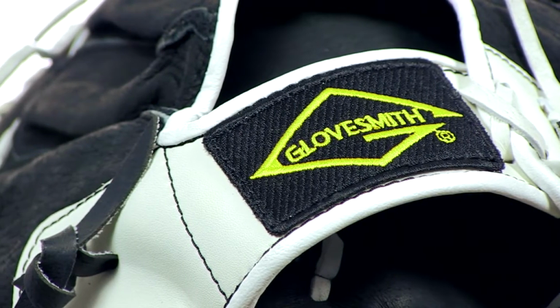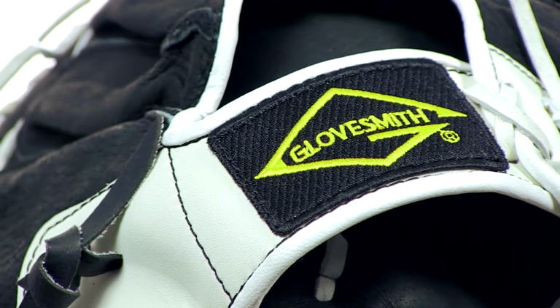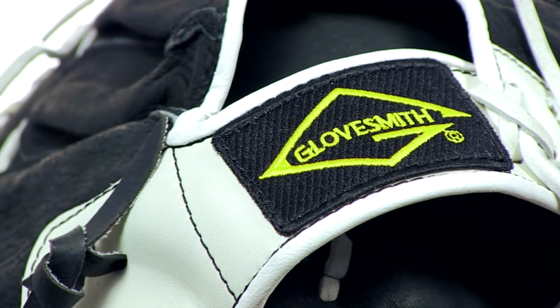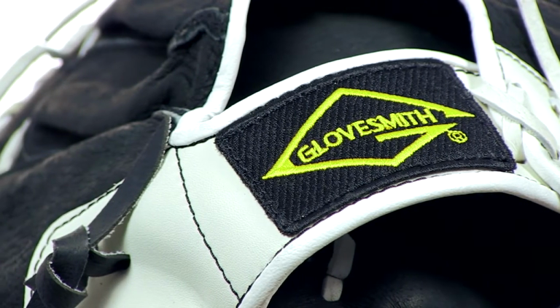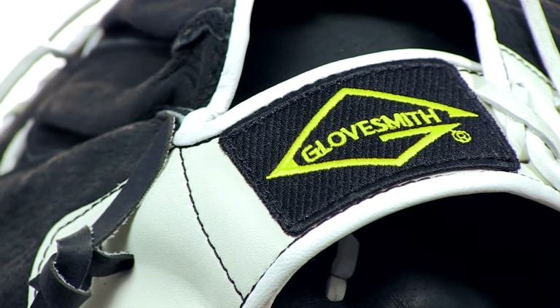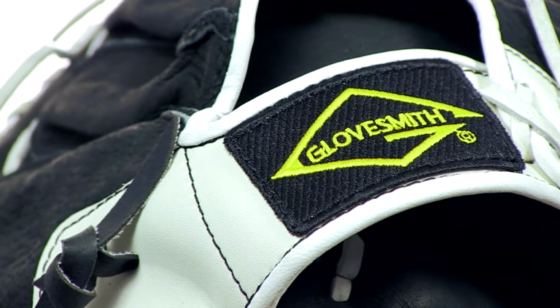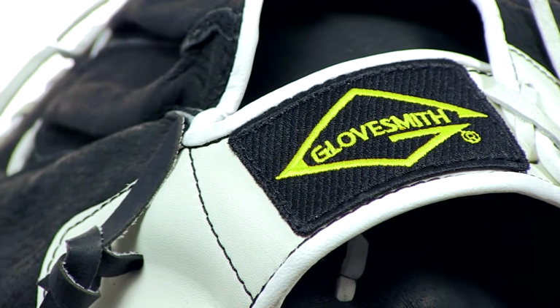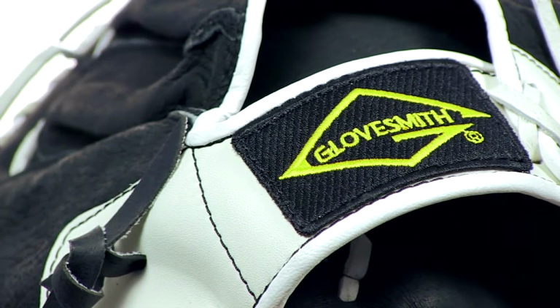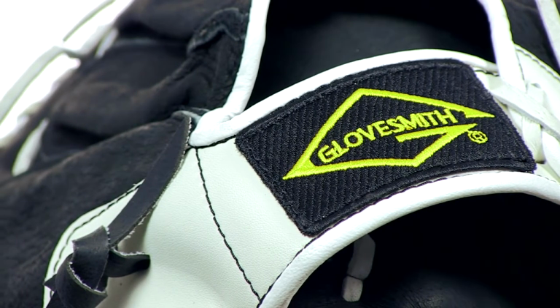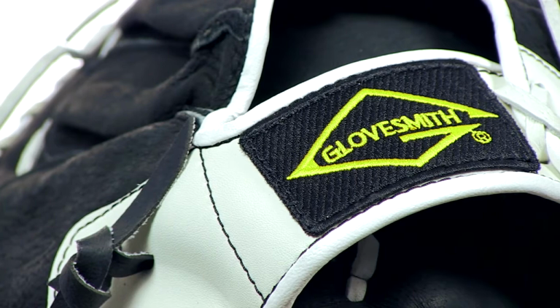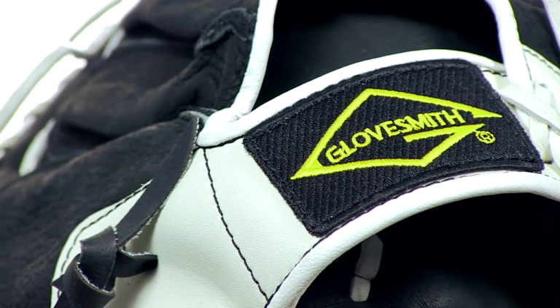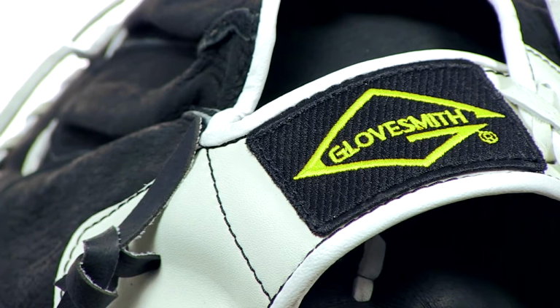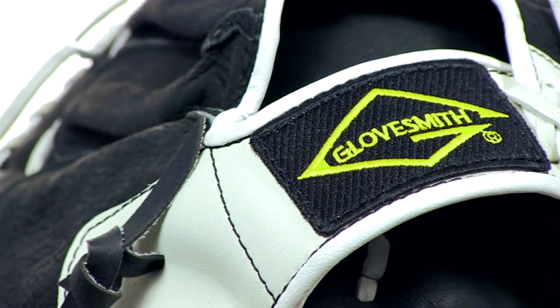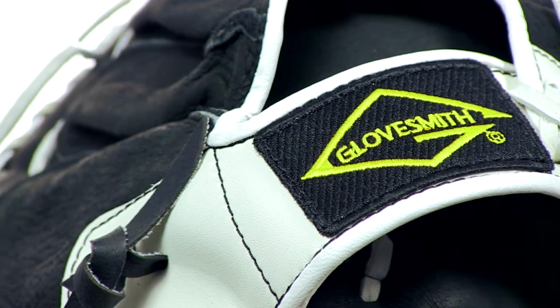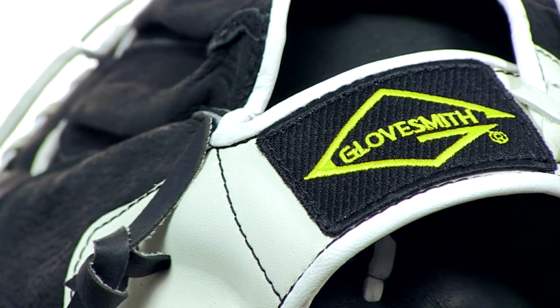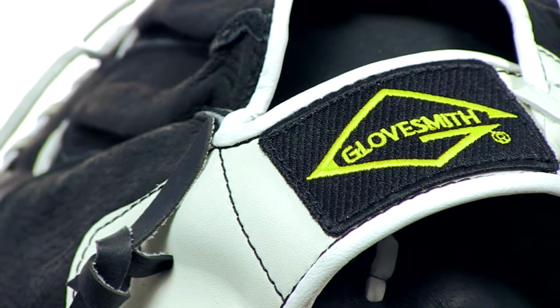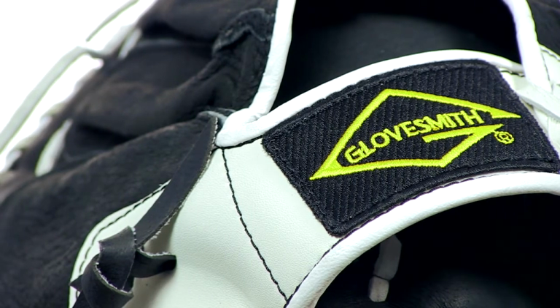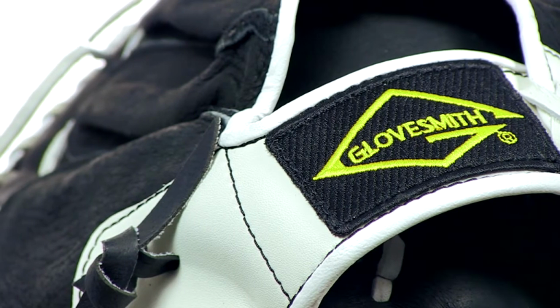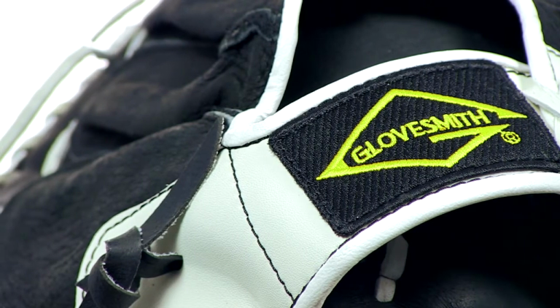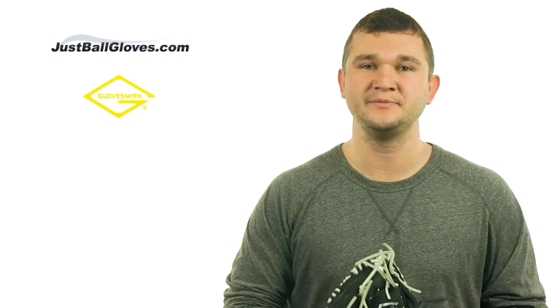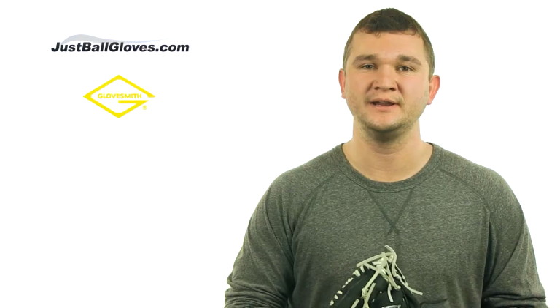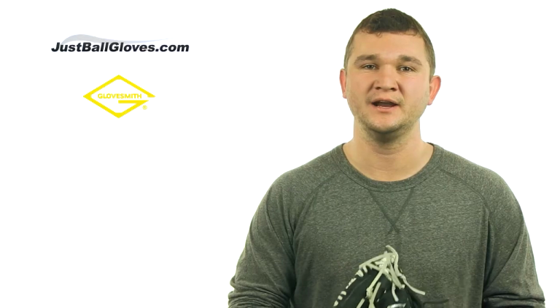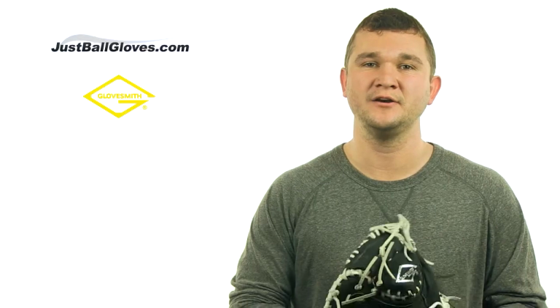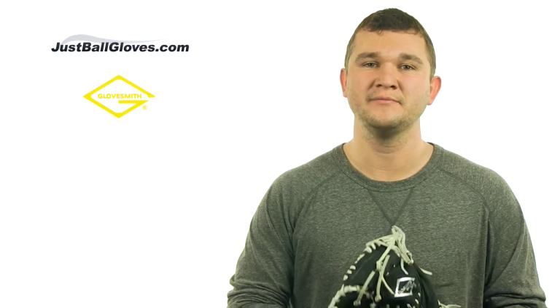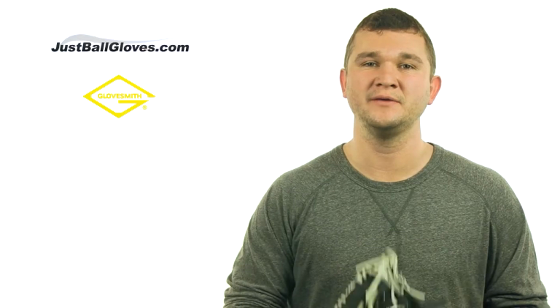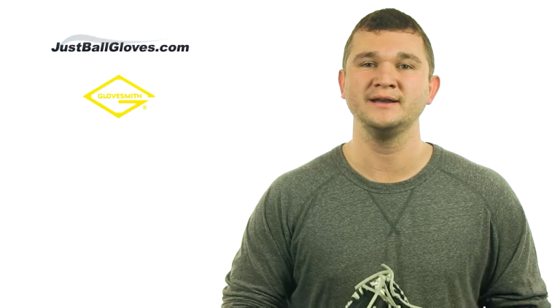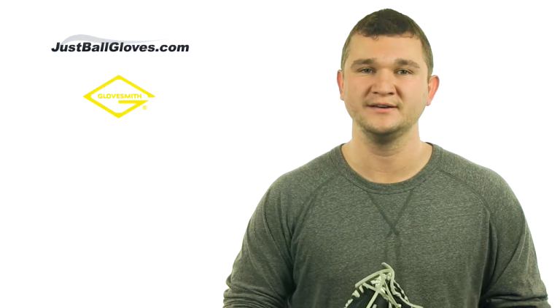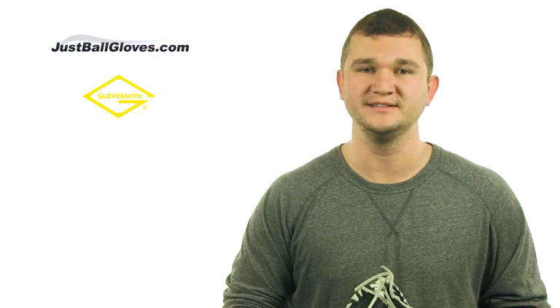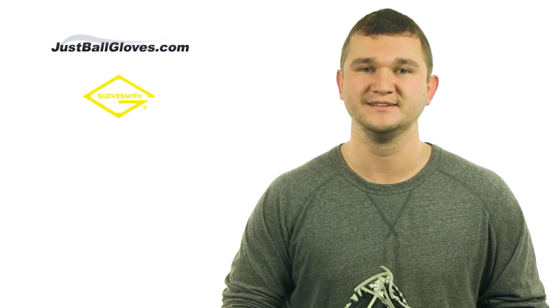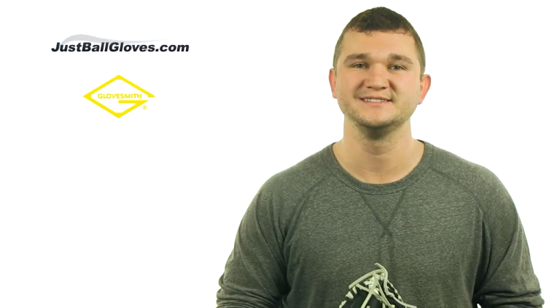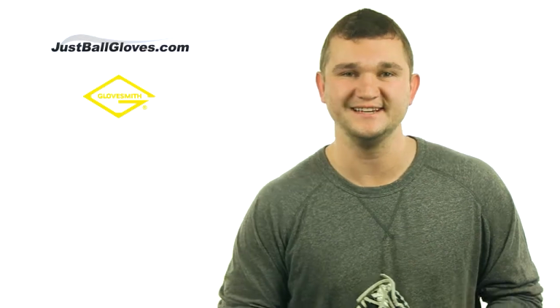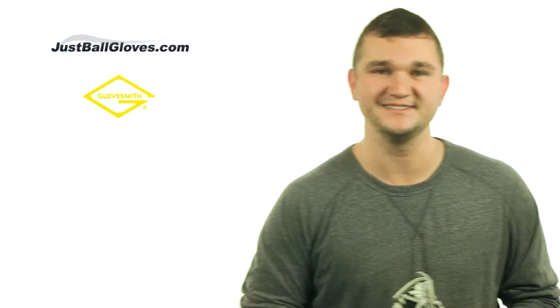So check it out for yourself today at JustBallGloves.com with fast free shipping and a 100 day money back guarantee. See you guys.